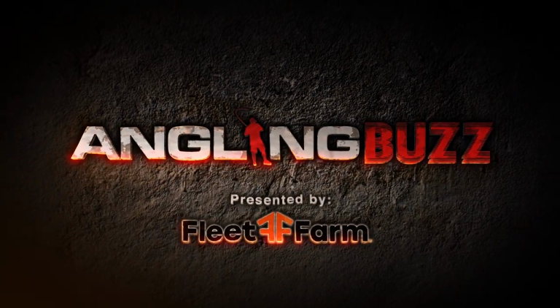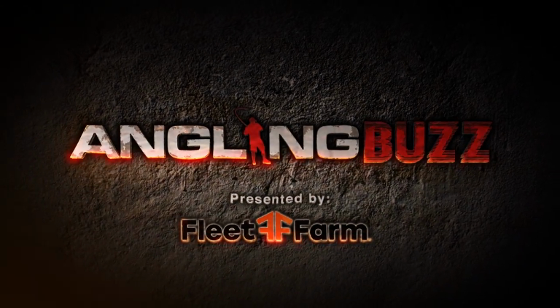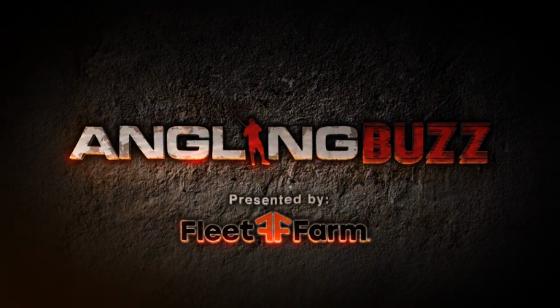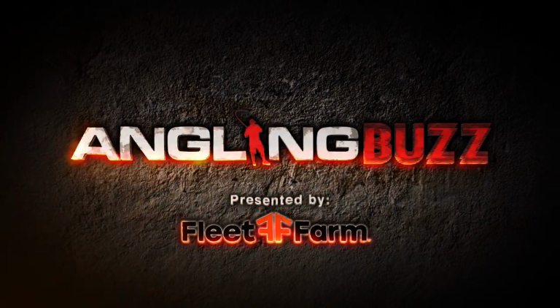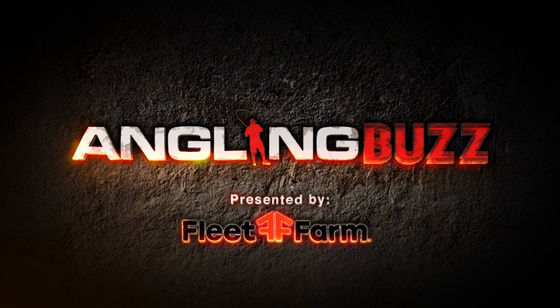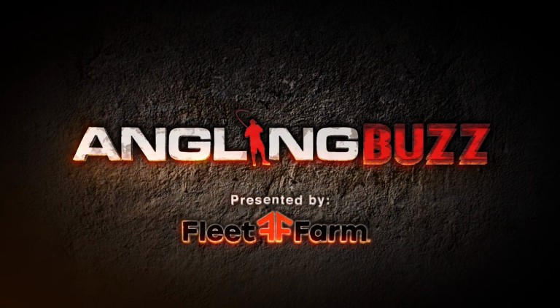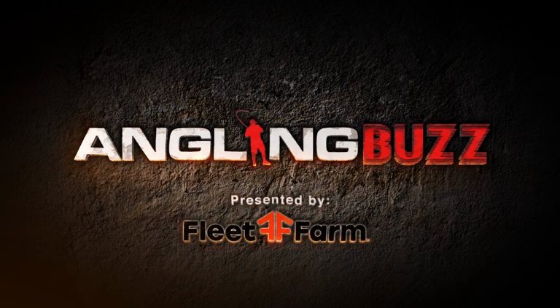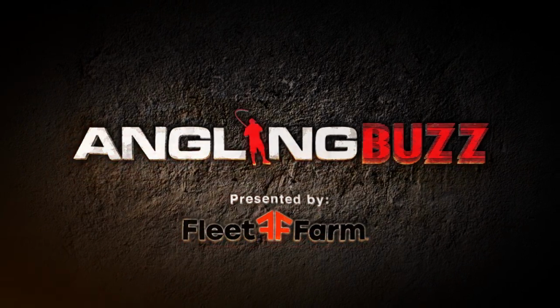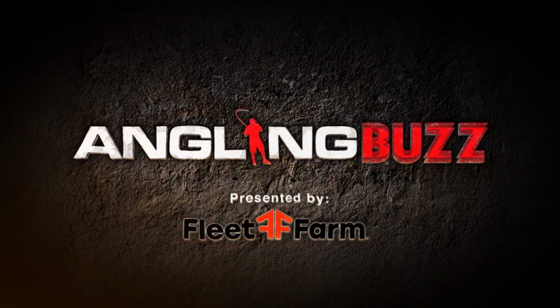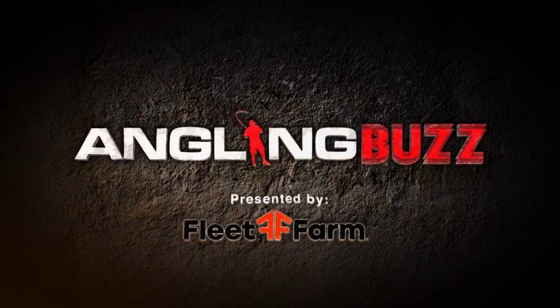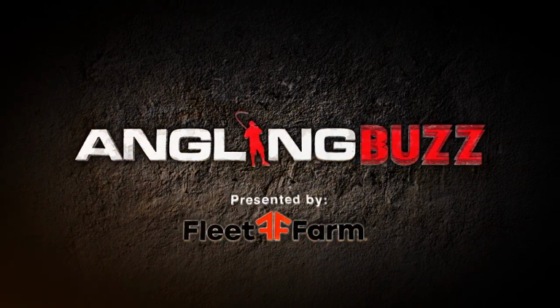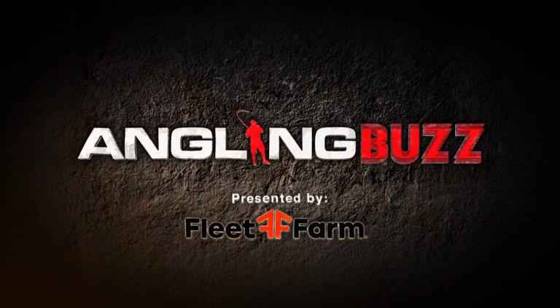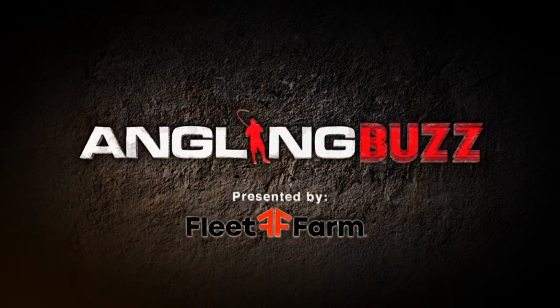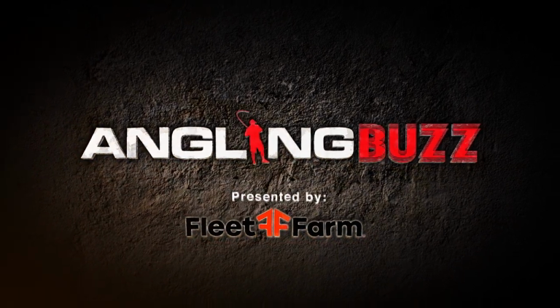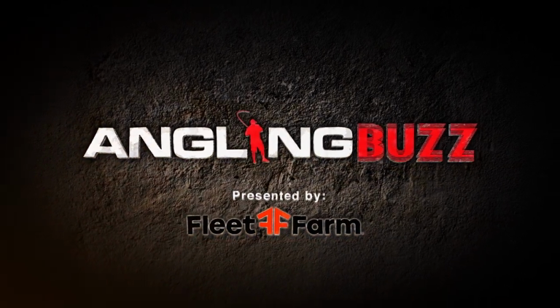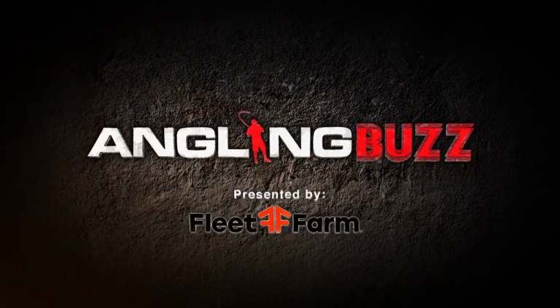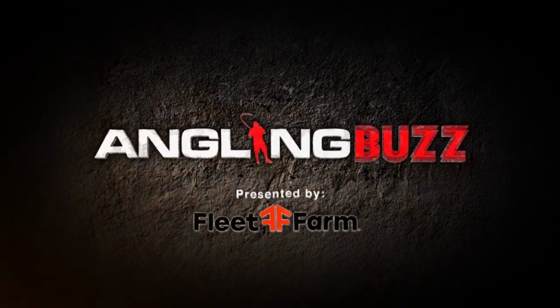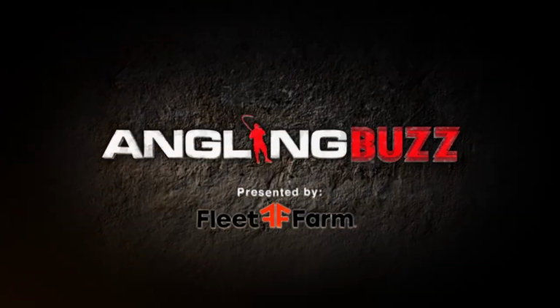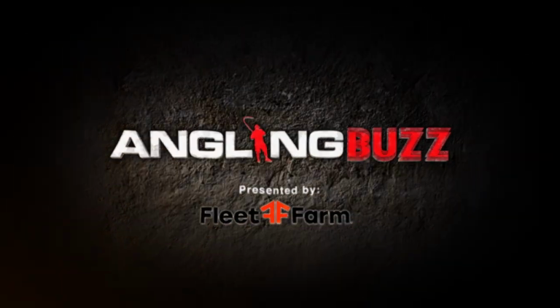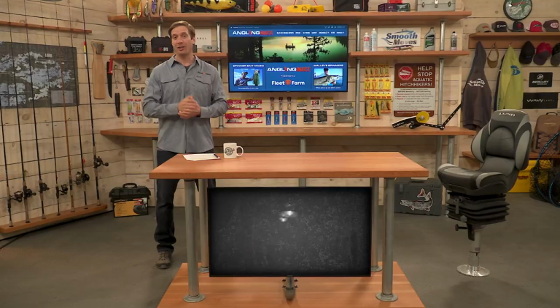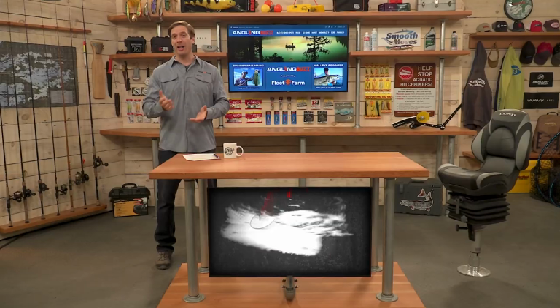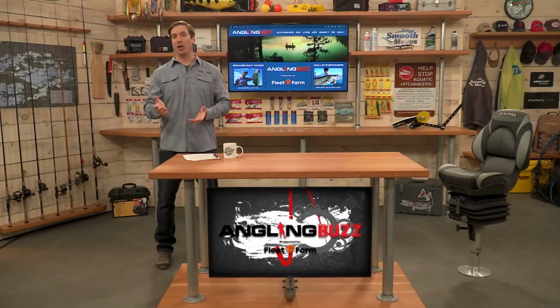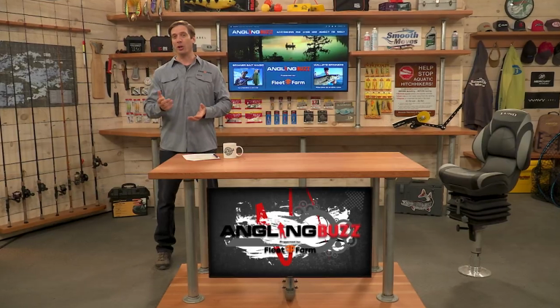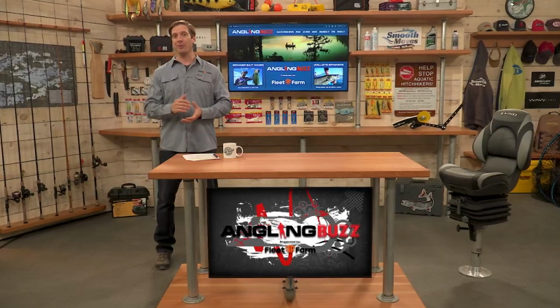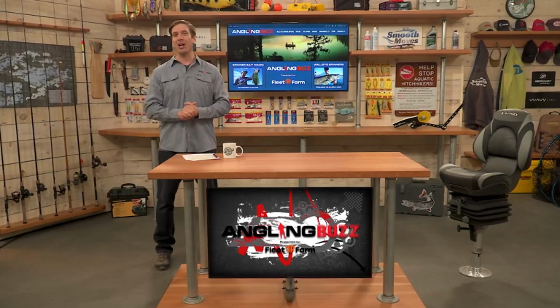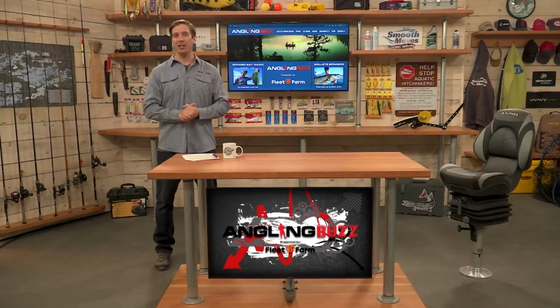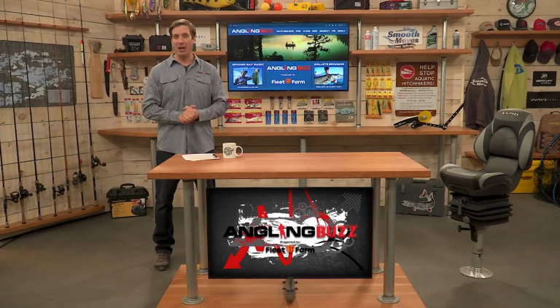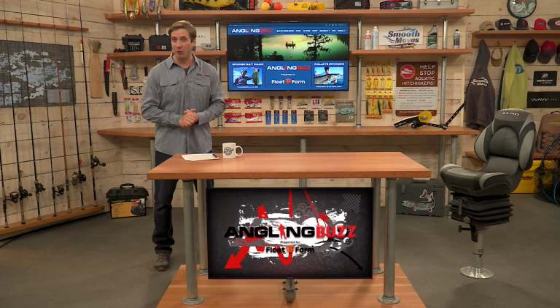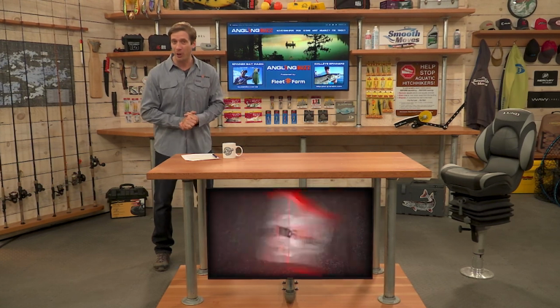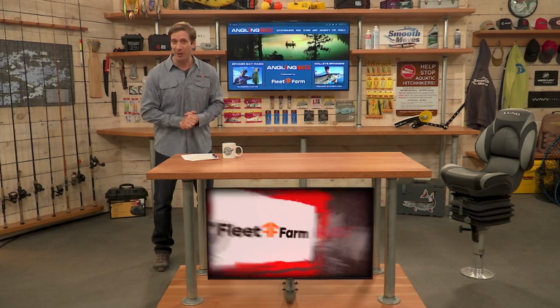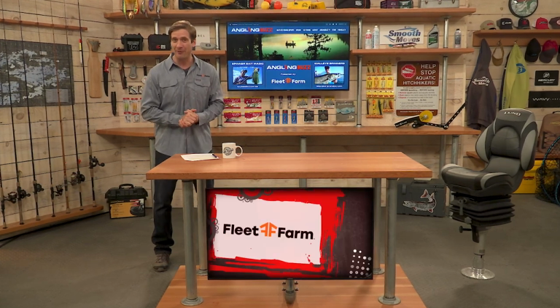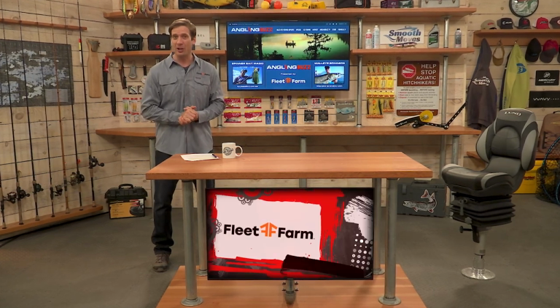Welcome to Angling Buzz brought to you by Fleet Farm. I'm Troy Linder. On today's show we're going to be talking about spinnerbait fishing.